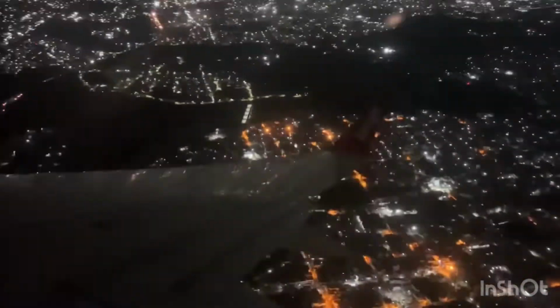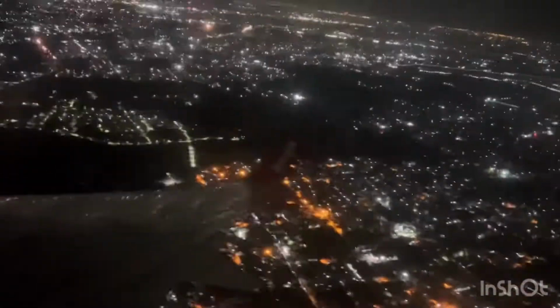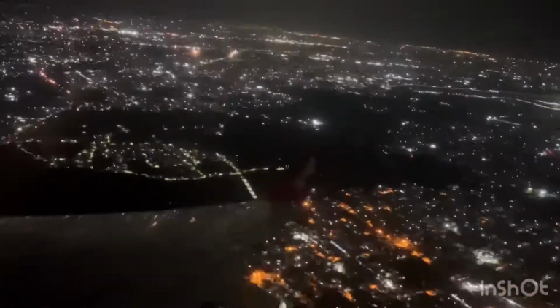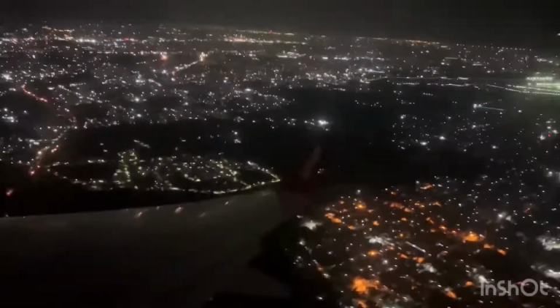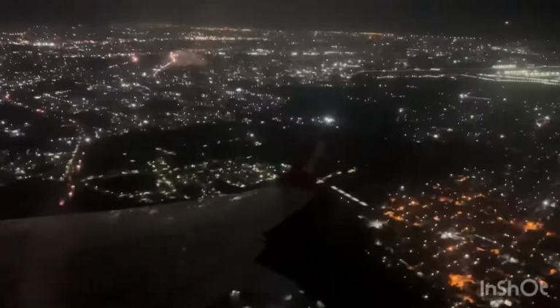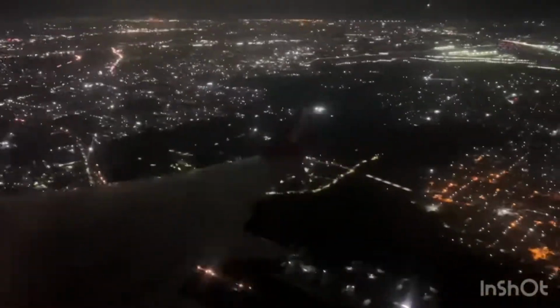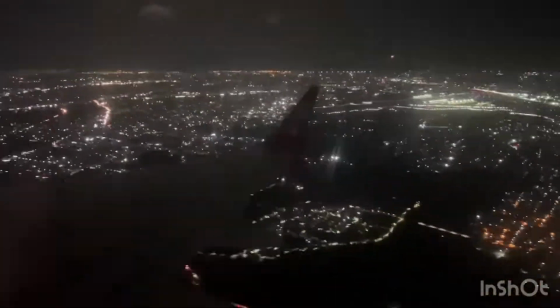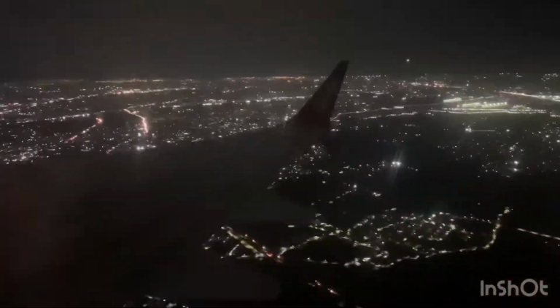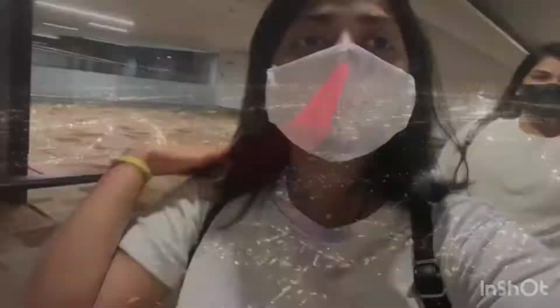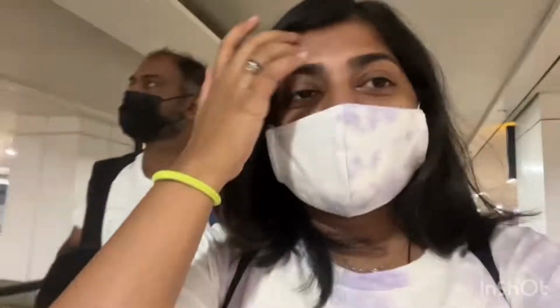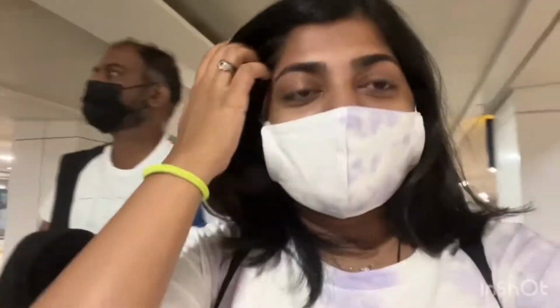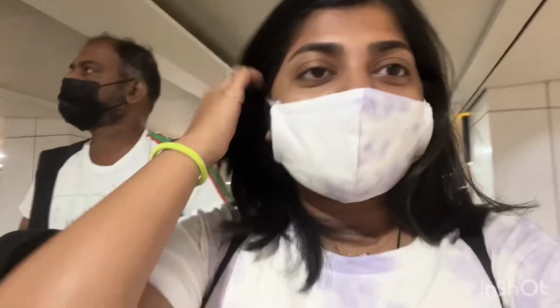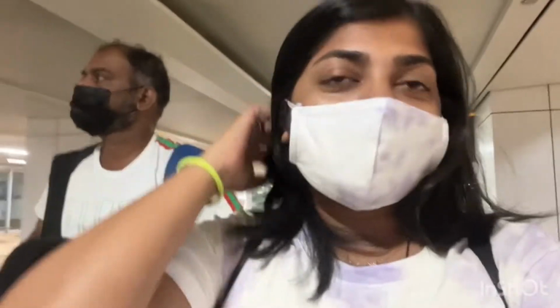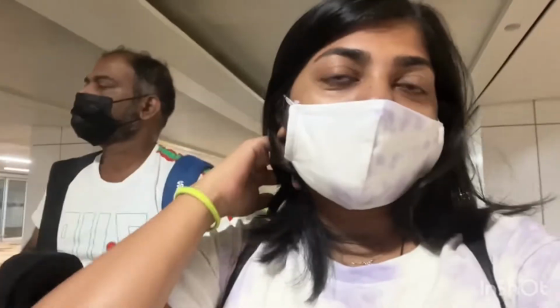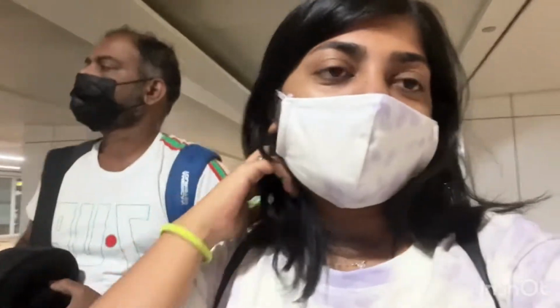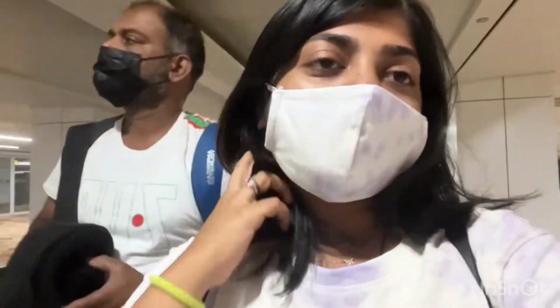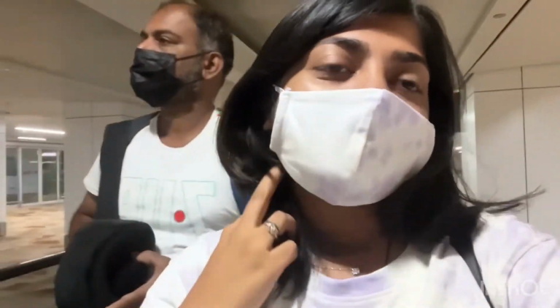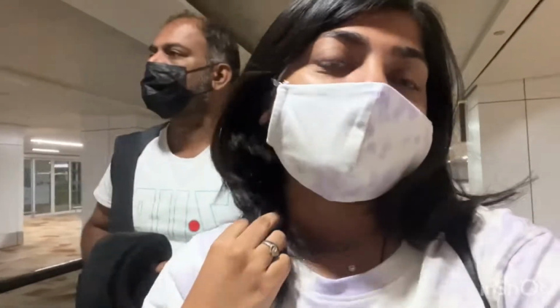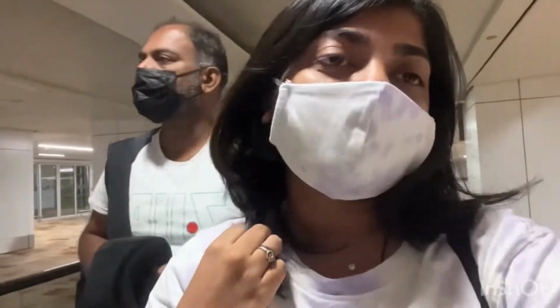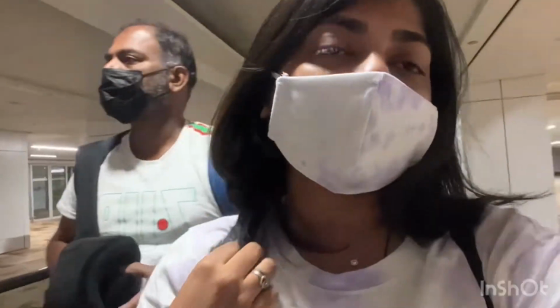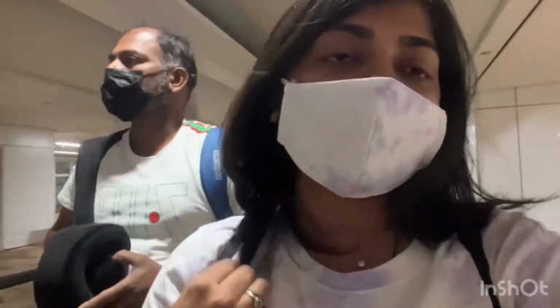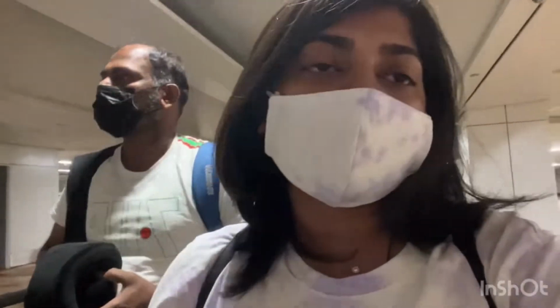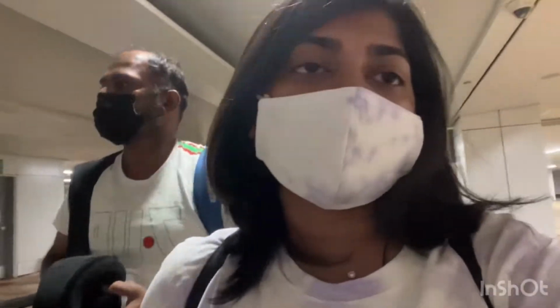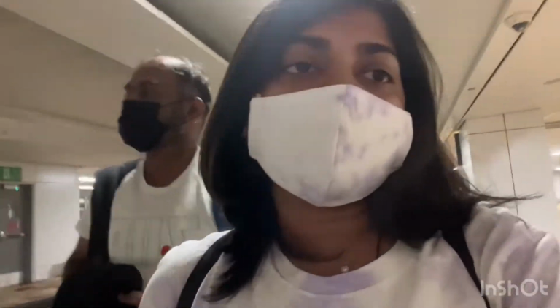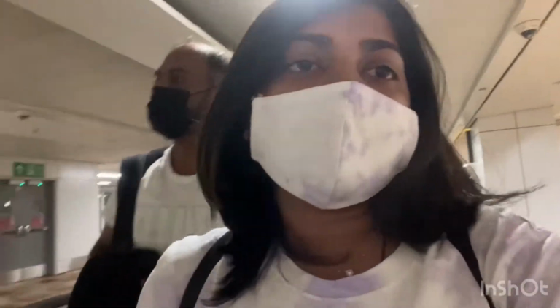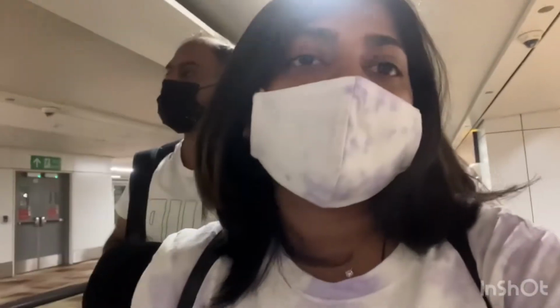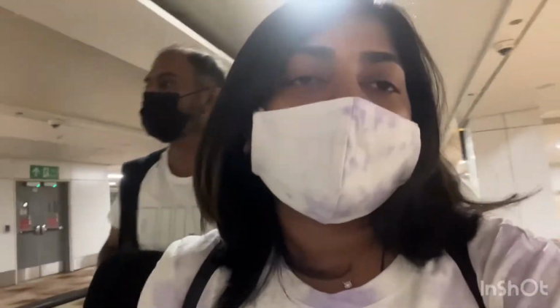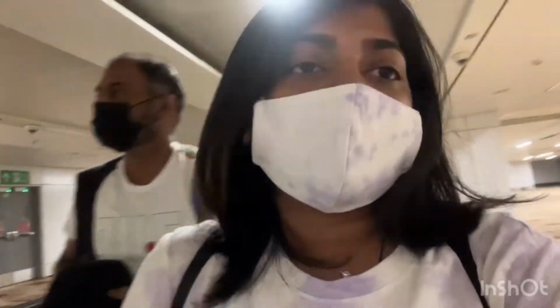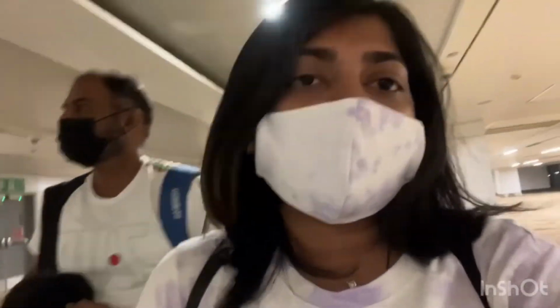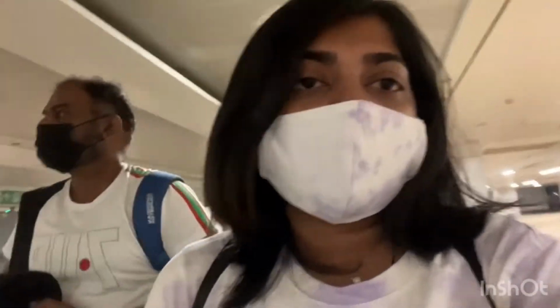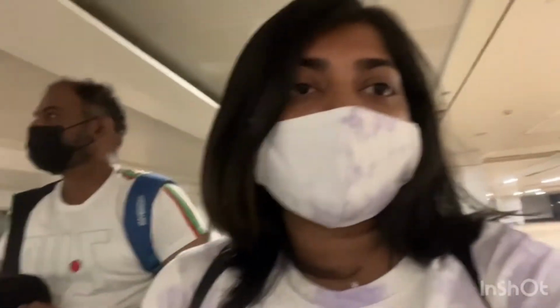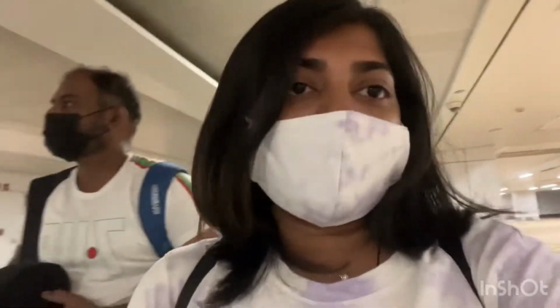We are at the airport and heading towards the next flight to Leh.